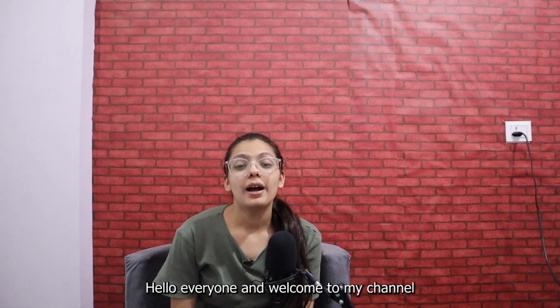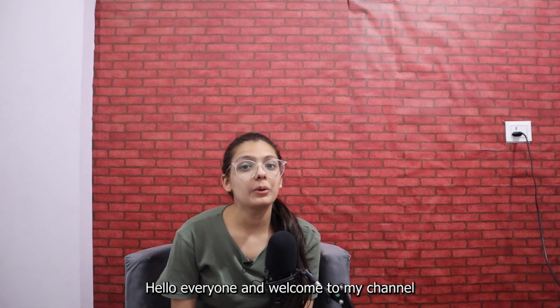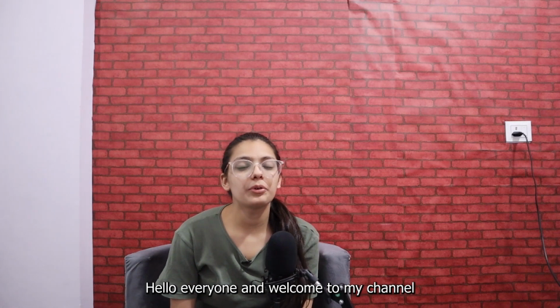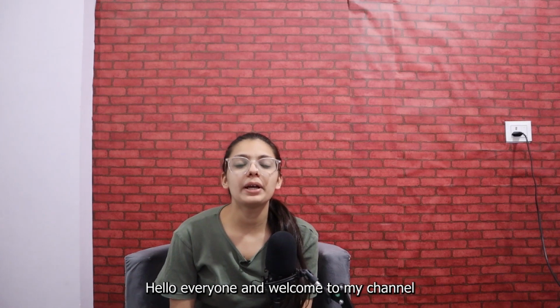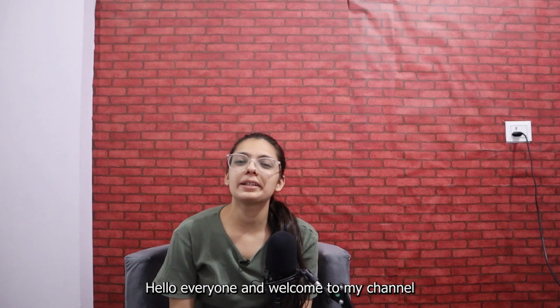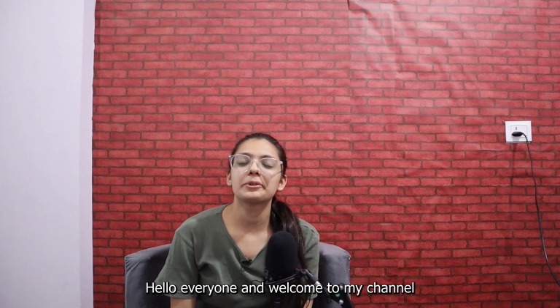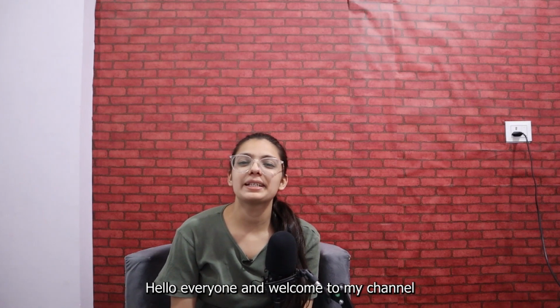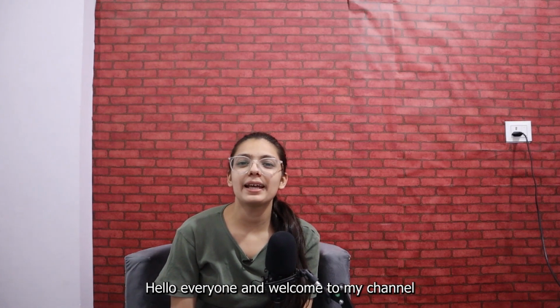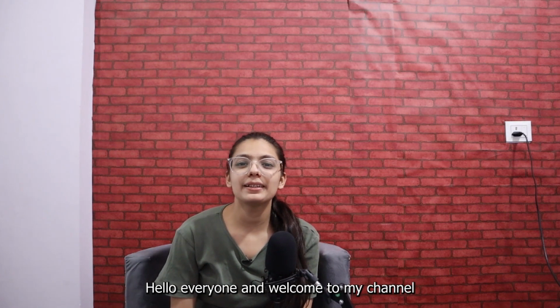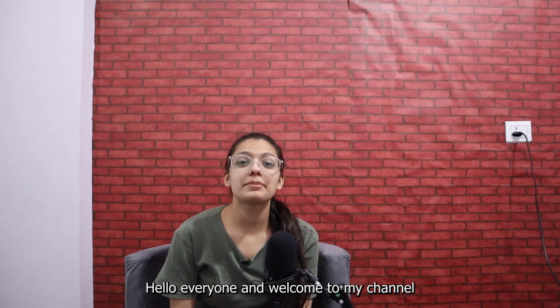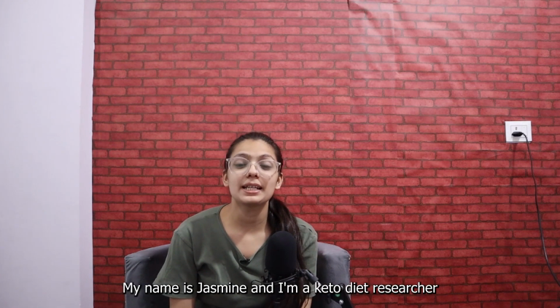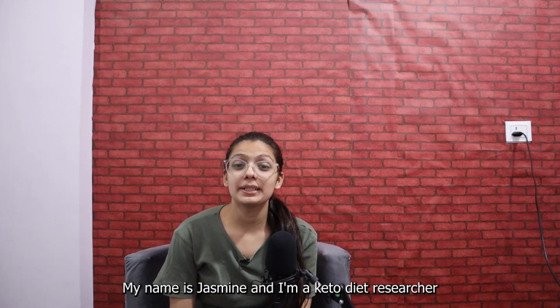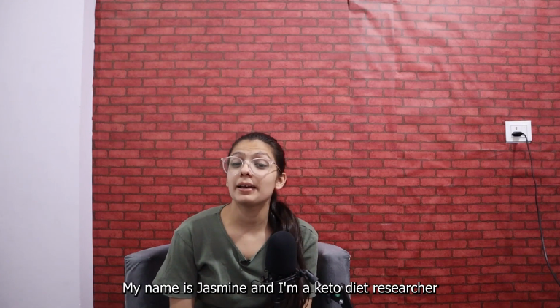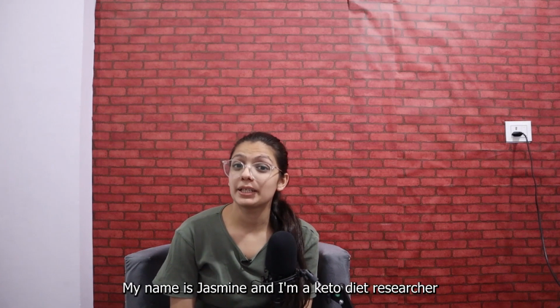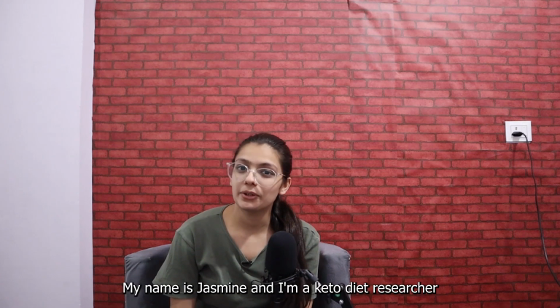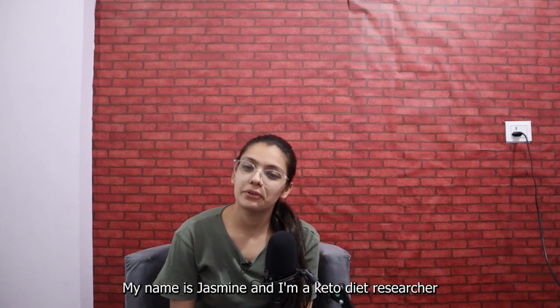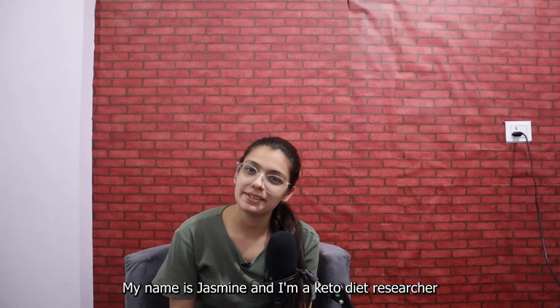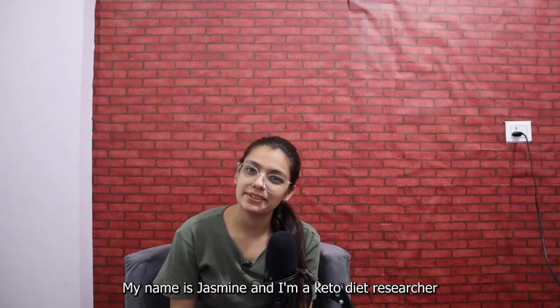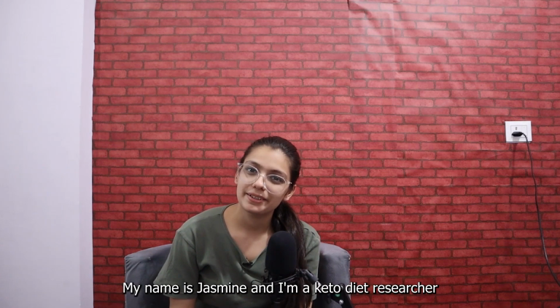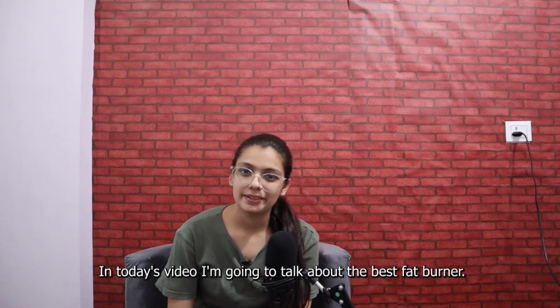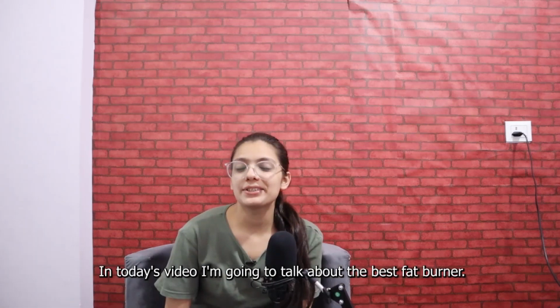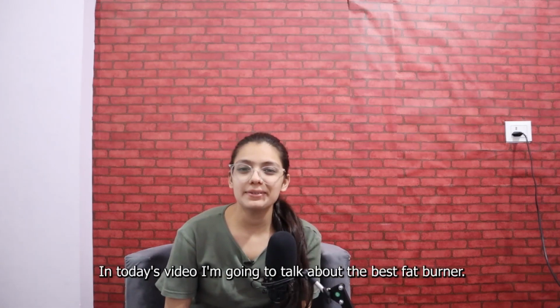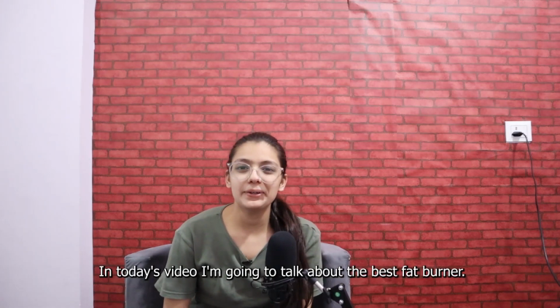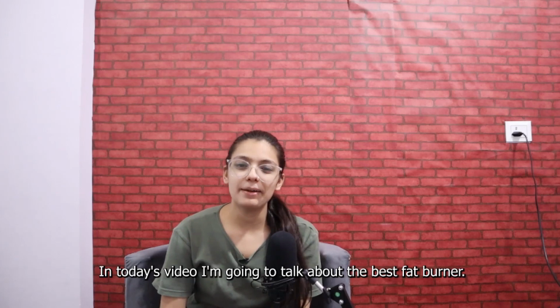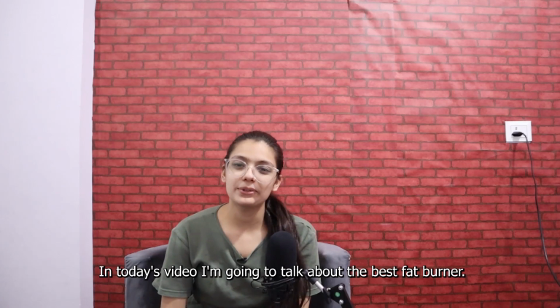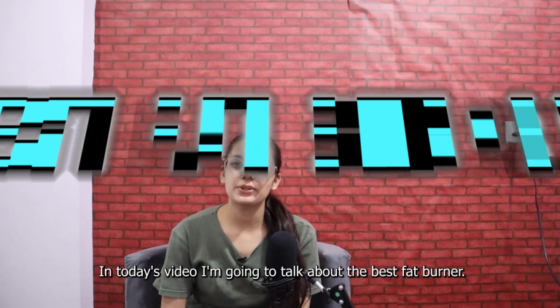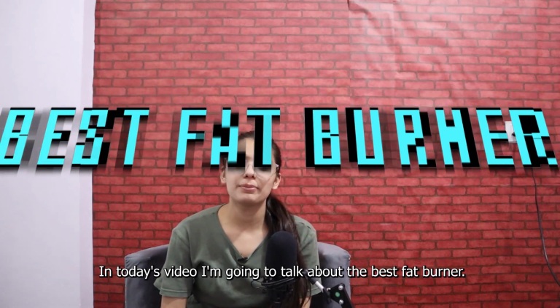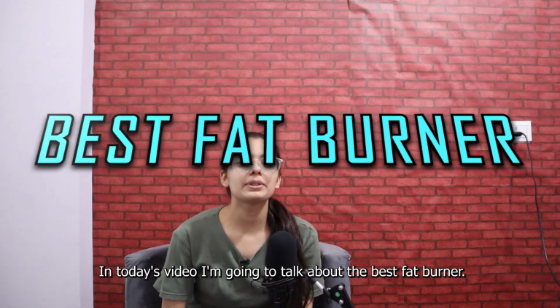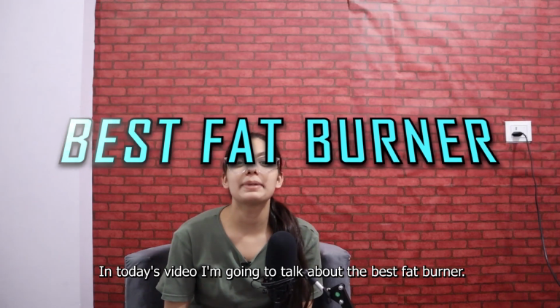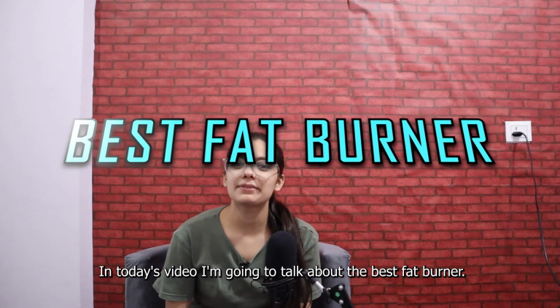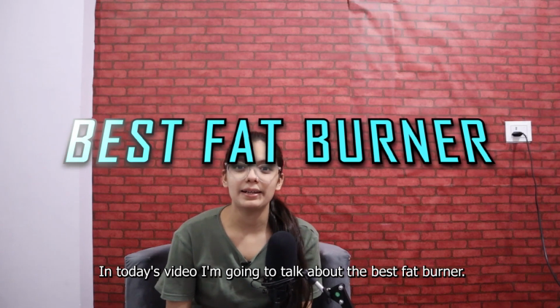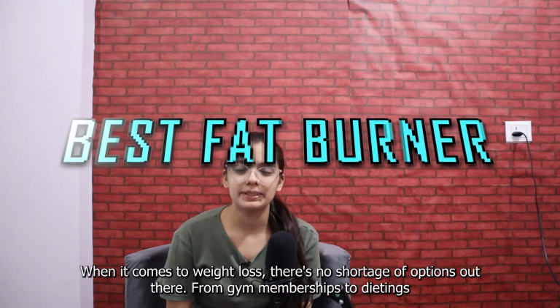Hello everyone, welcome to my channel. I'm Jasmine and I'm a Ketodite researcher. In today's video, I'm going to talk about the best fat burn.